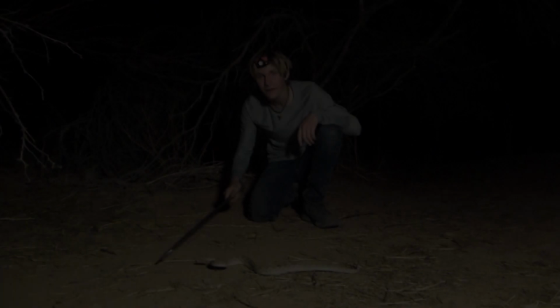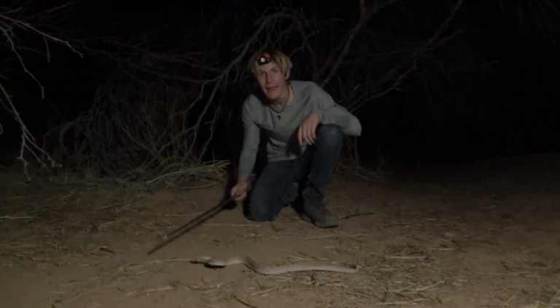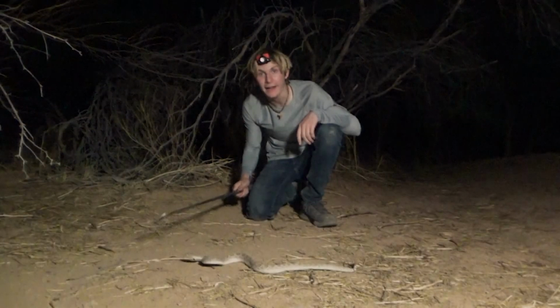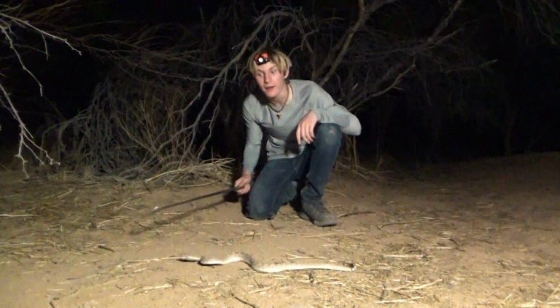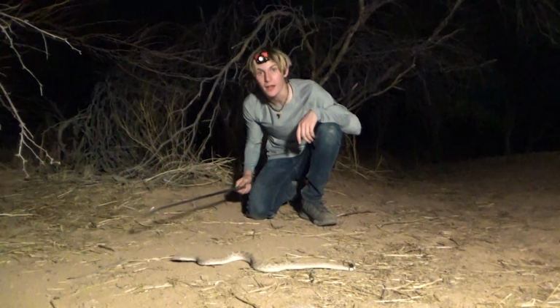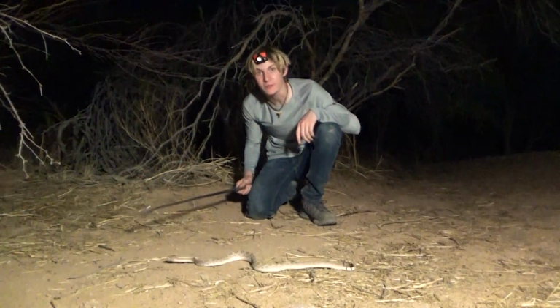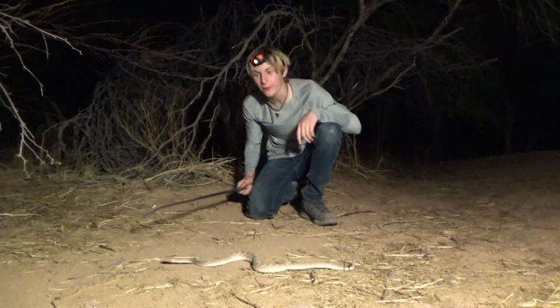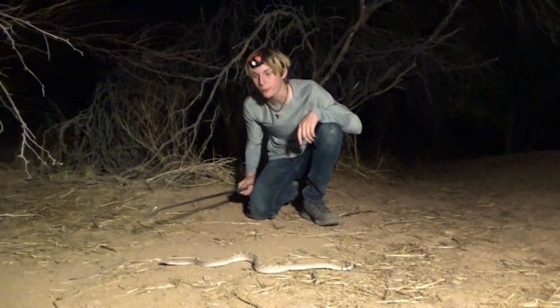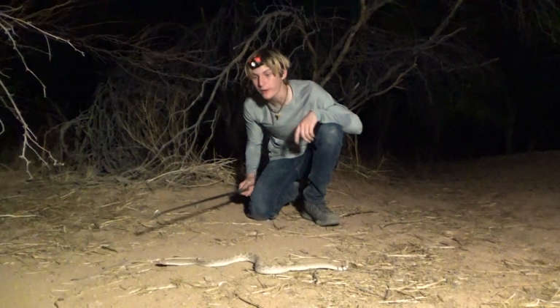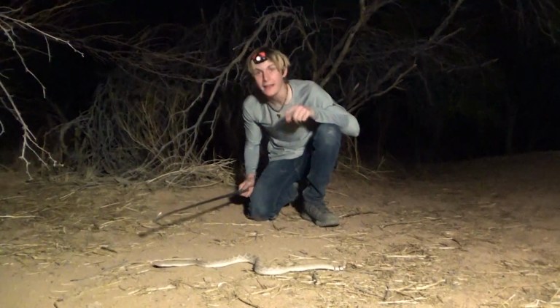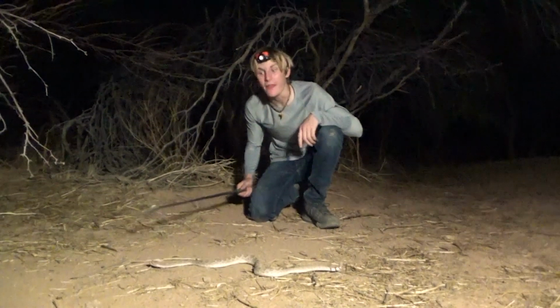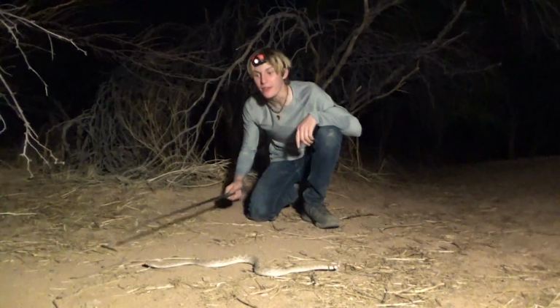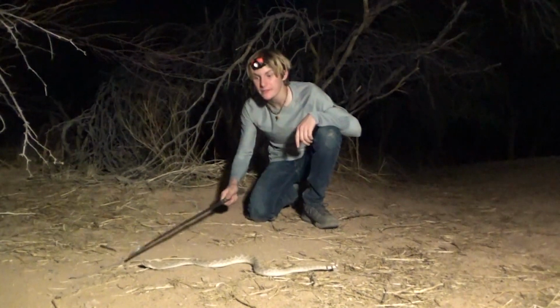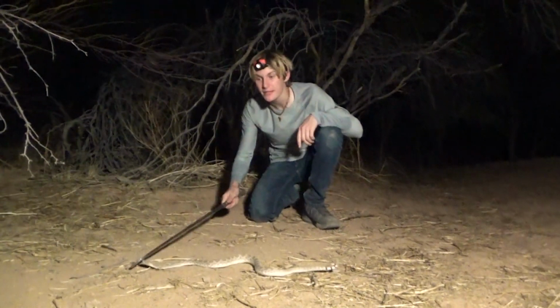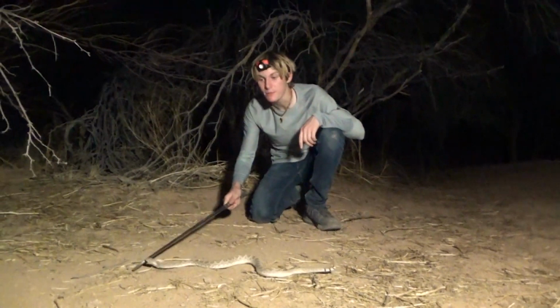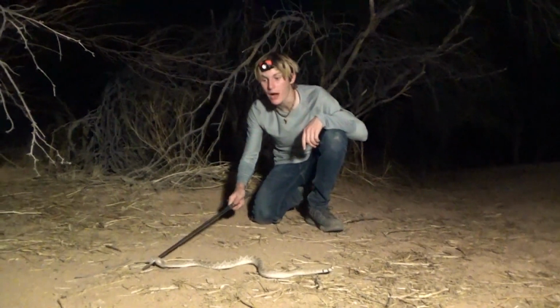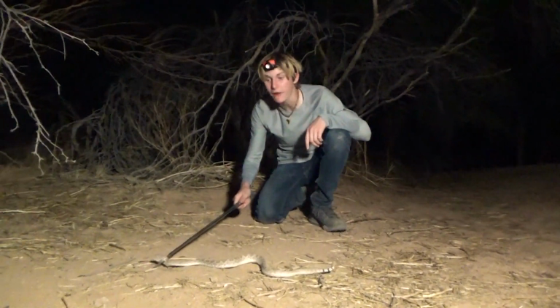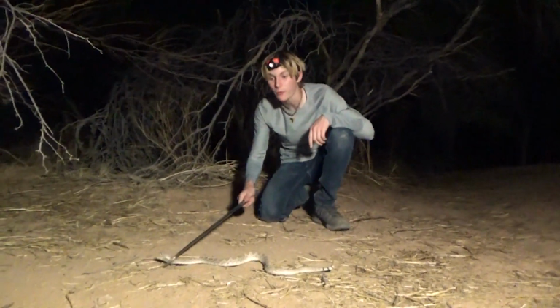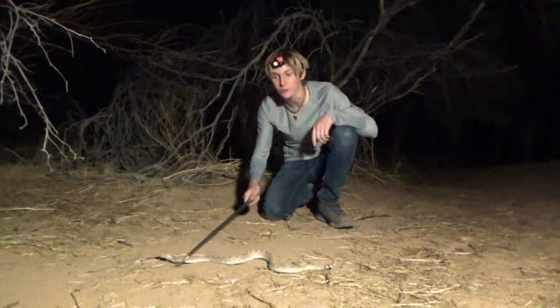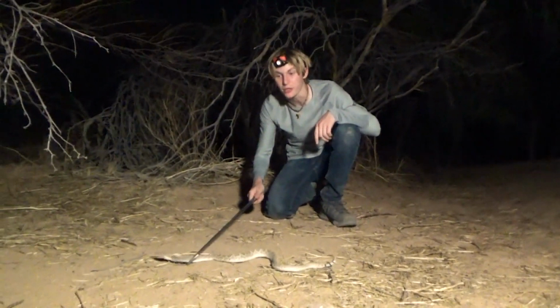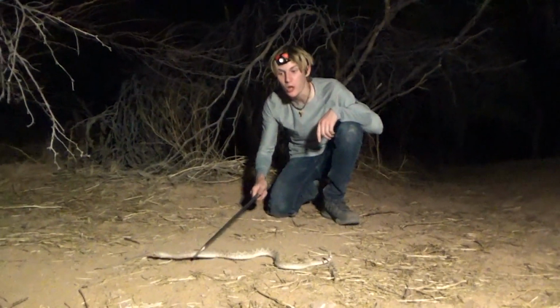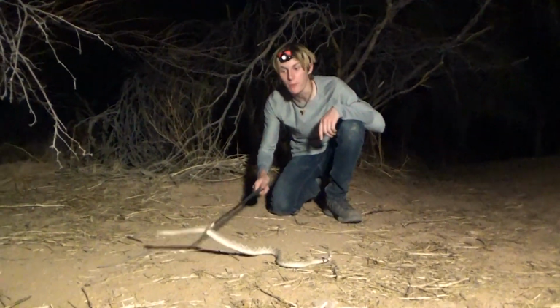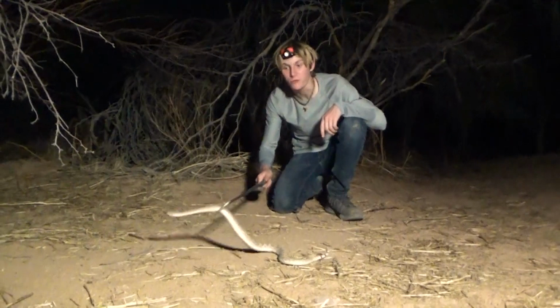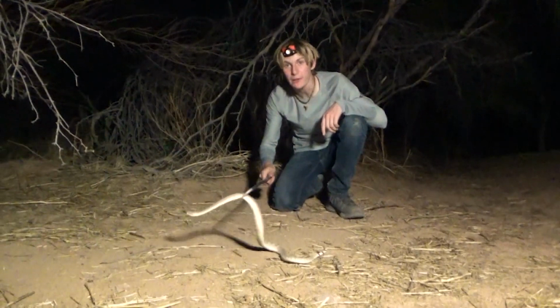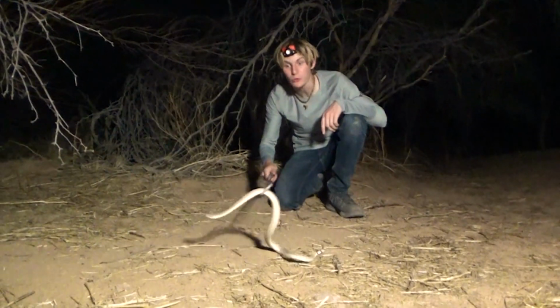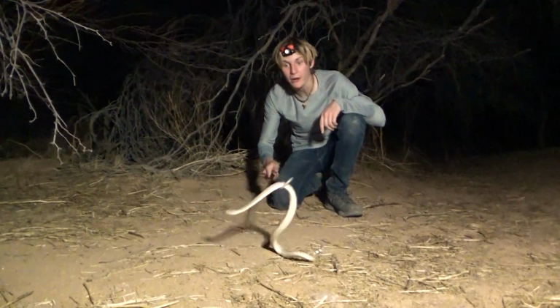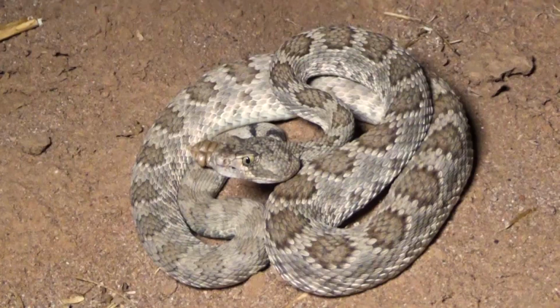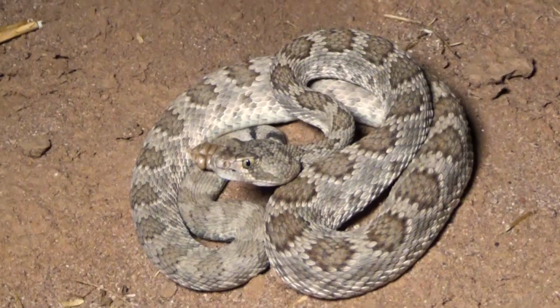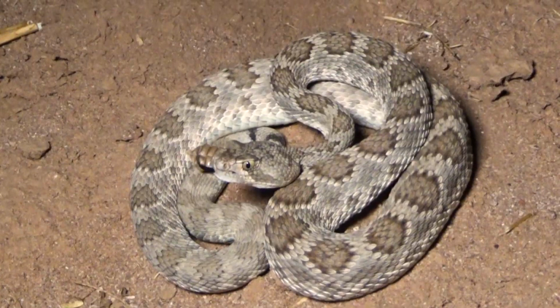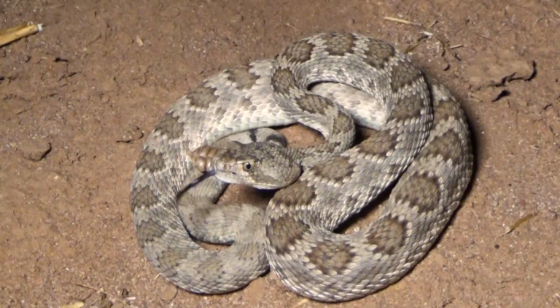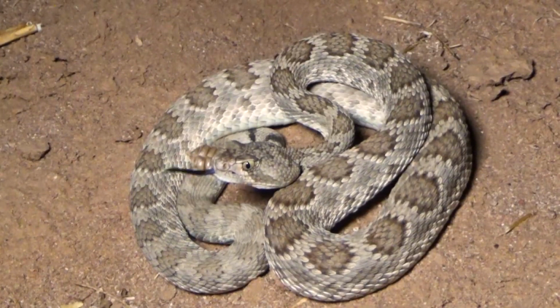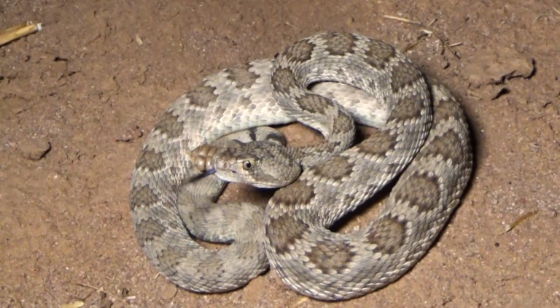Hey guys, I'm Zachary Gray, and this is the Mojave Rattlesnake, the most venomous rattlesnake in the world.